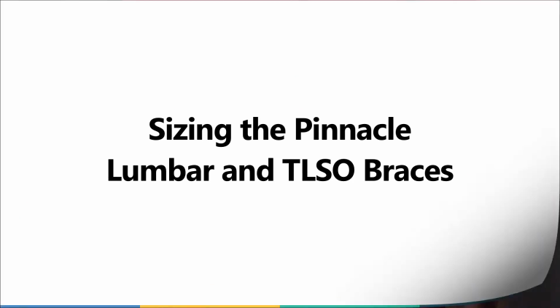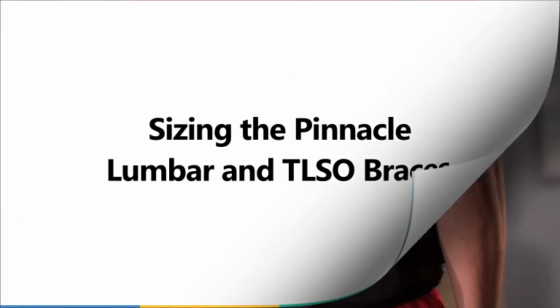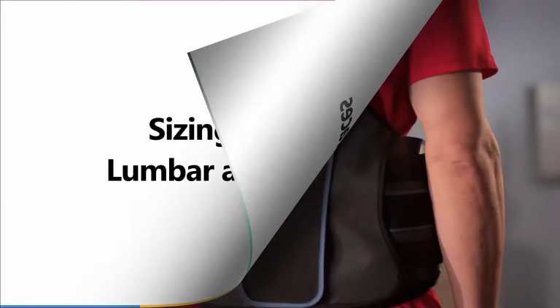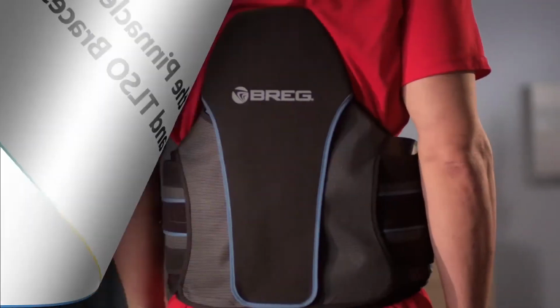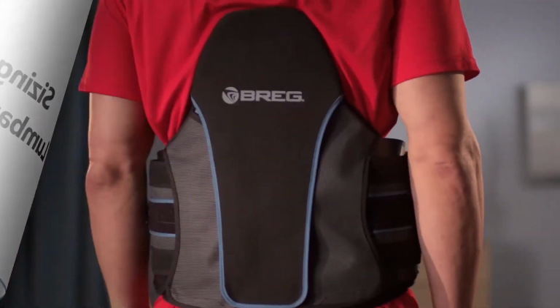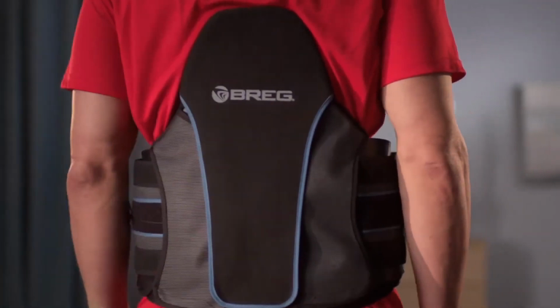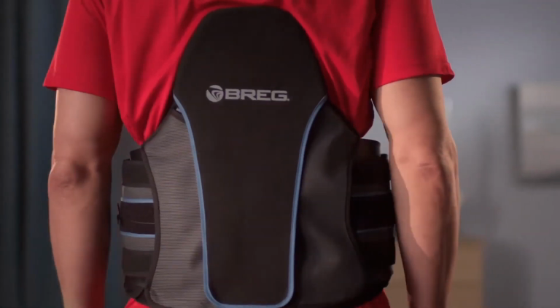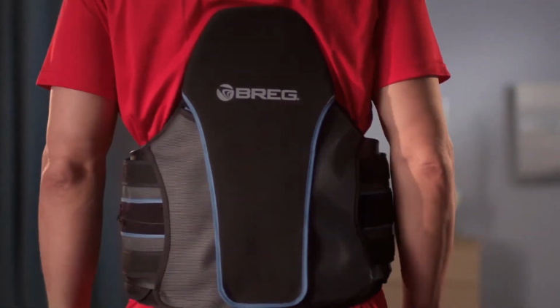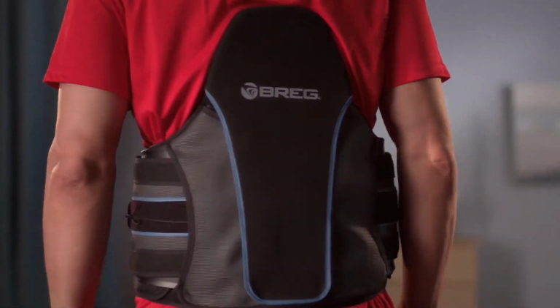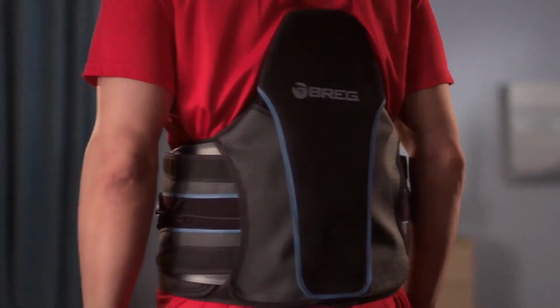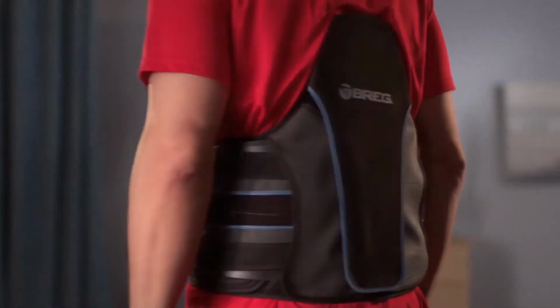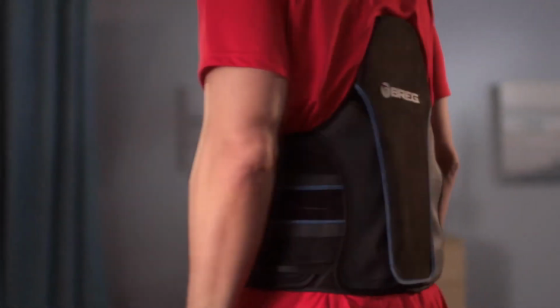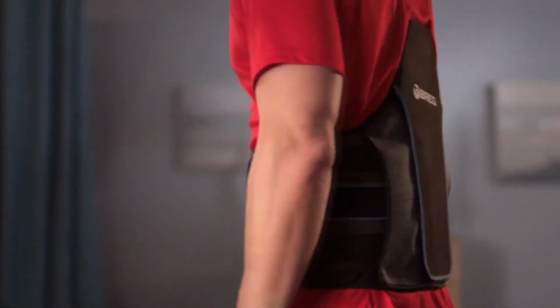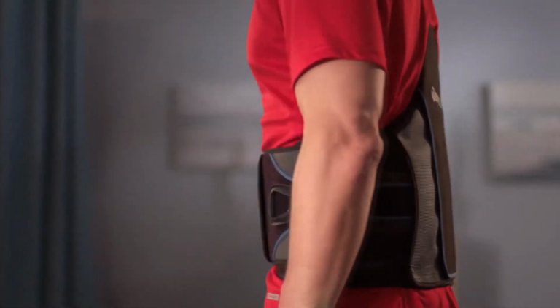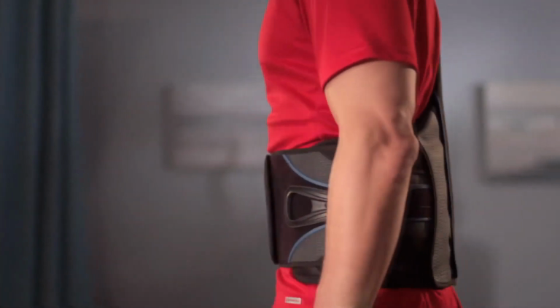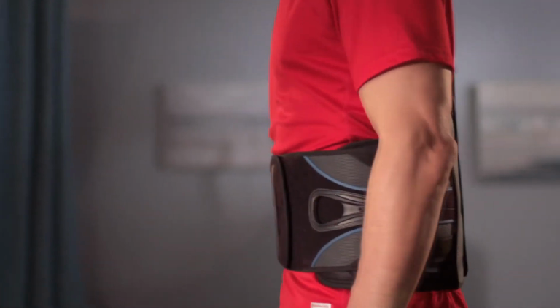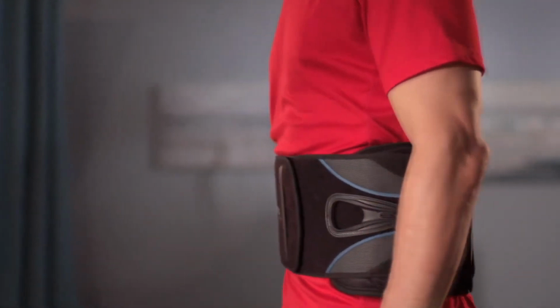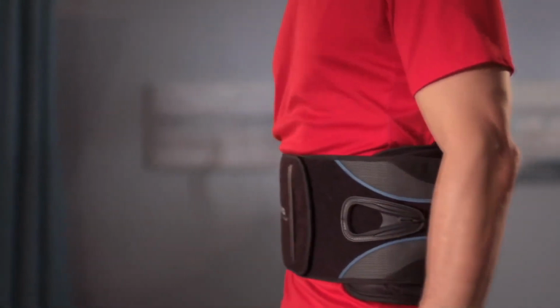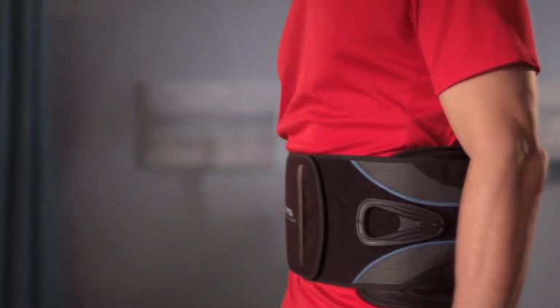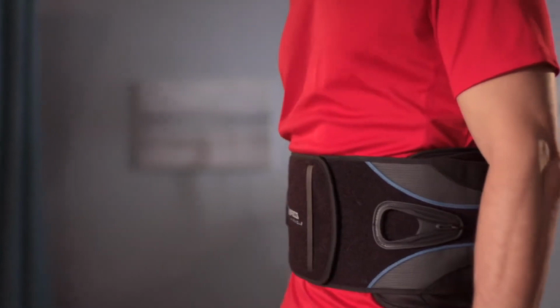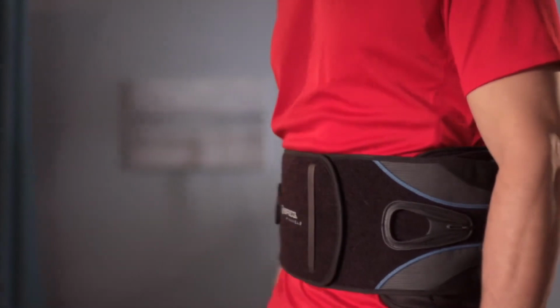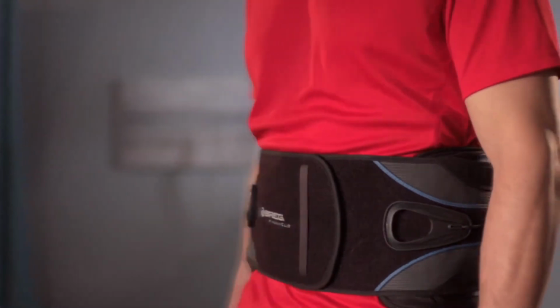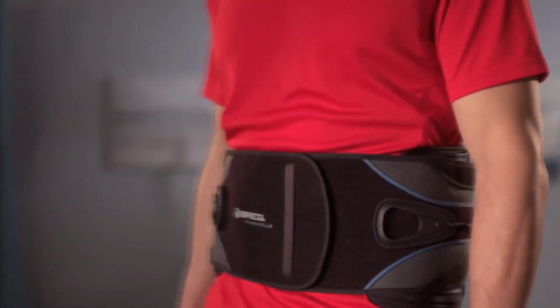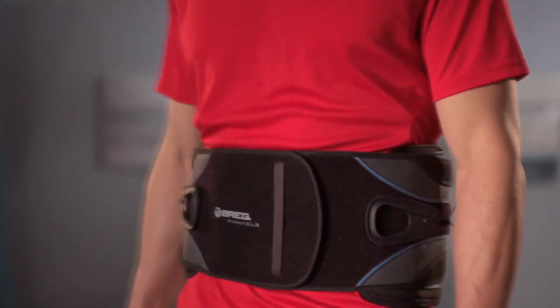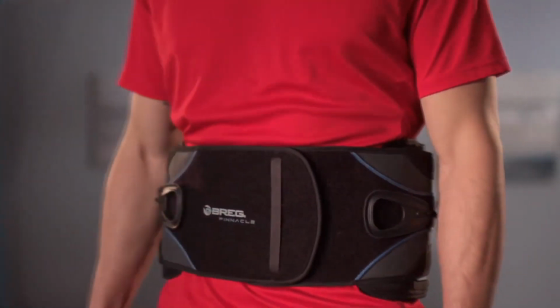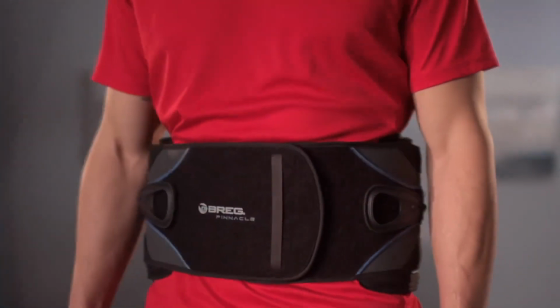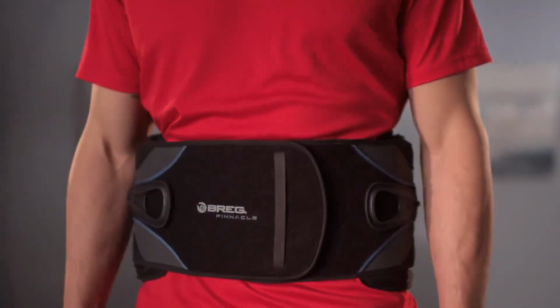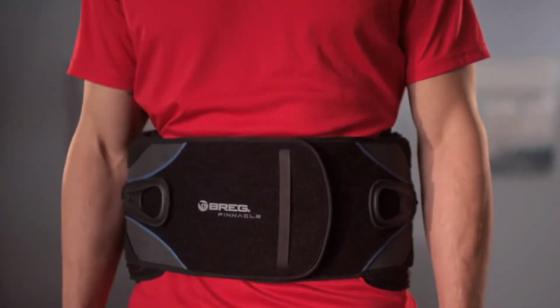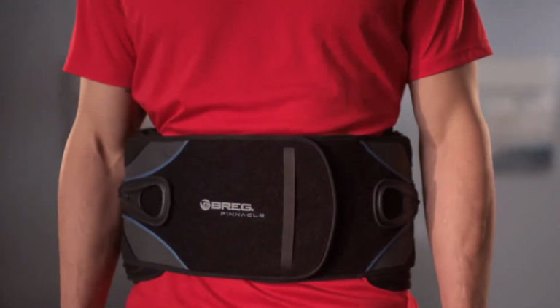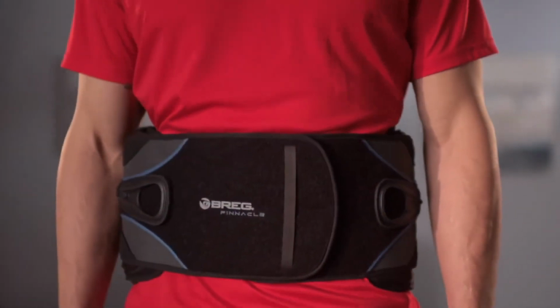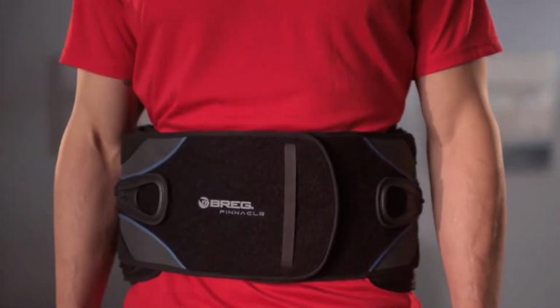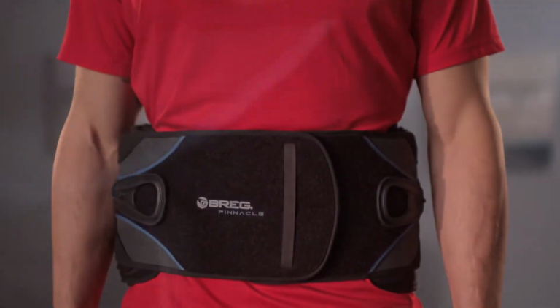The Pinnacle lumbar and TLSO braces have universal sizing and patient-centric features.